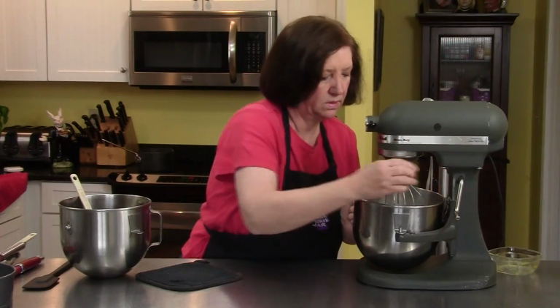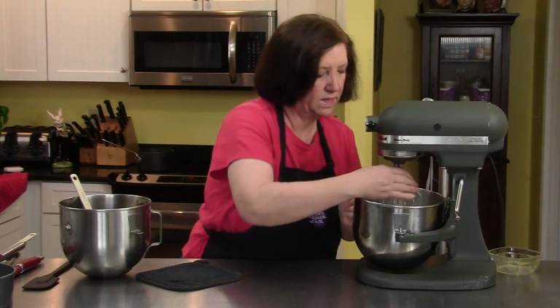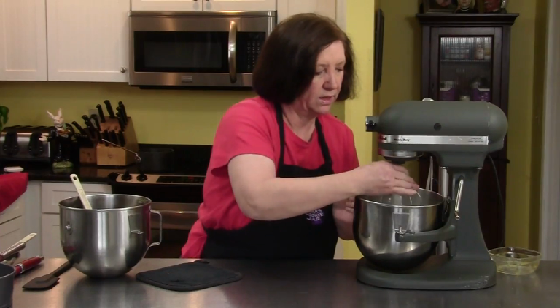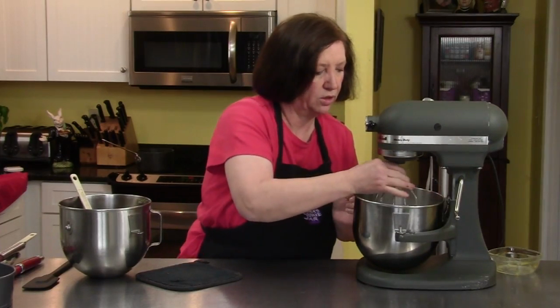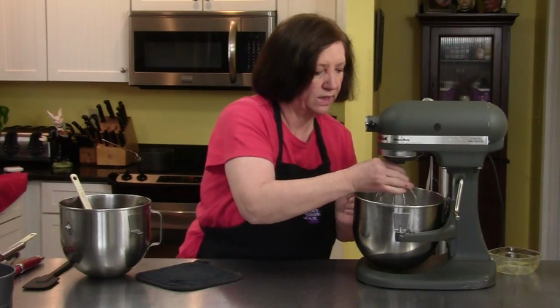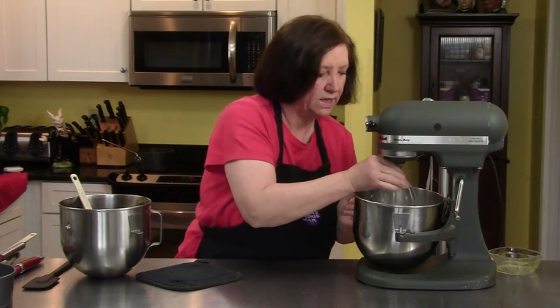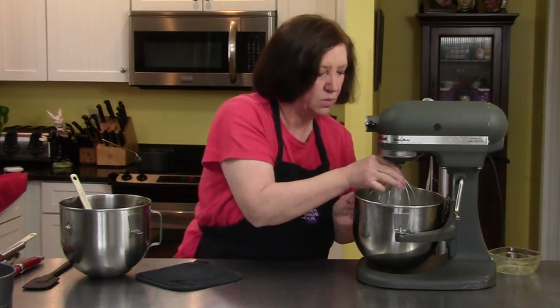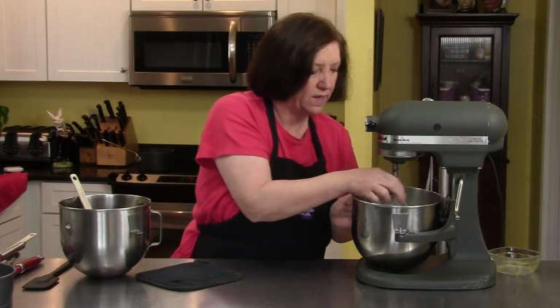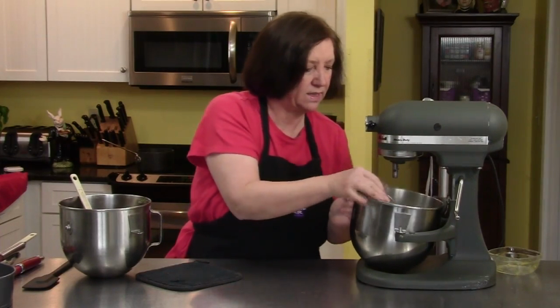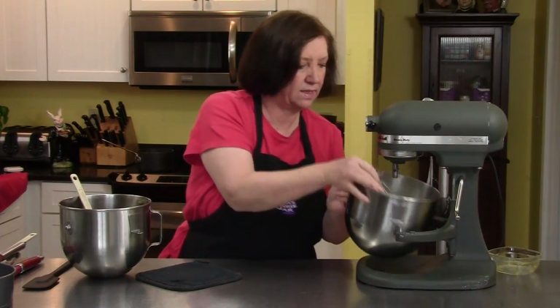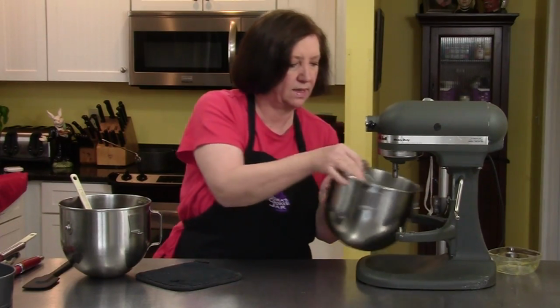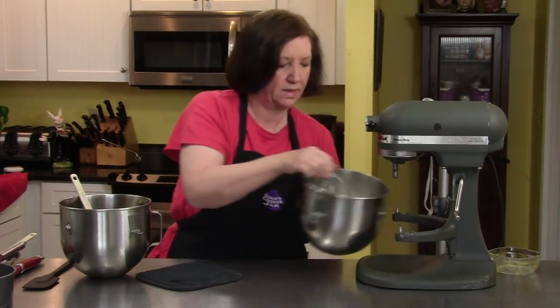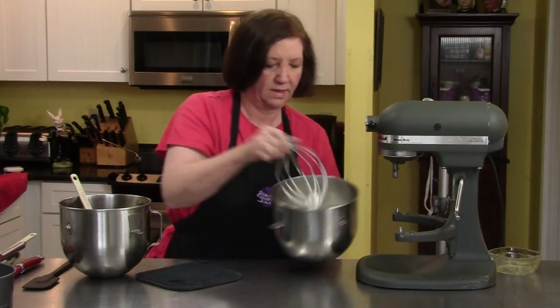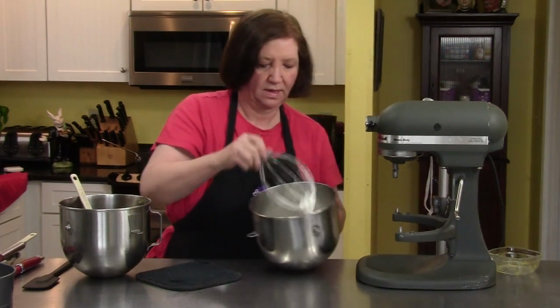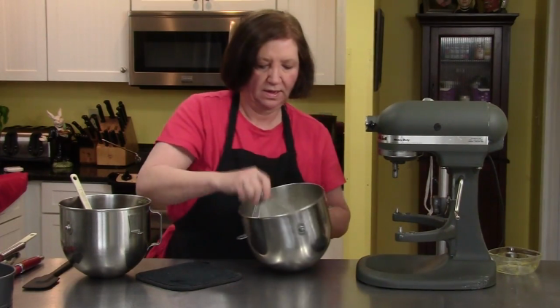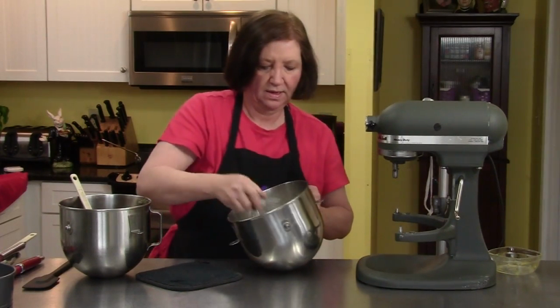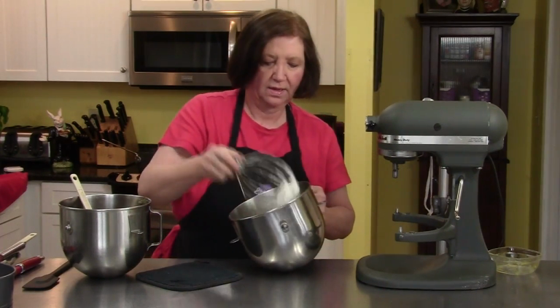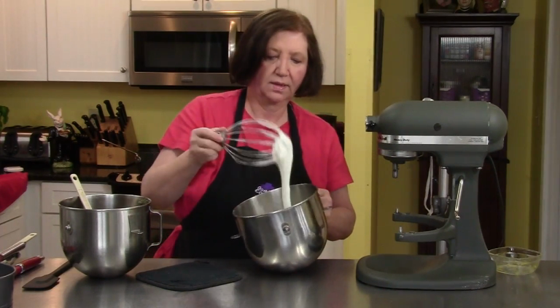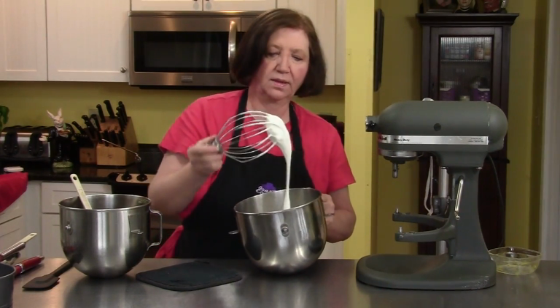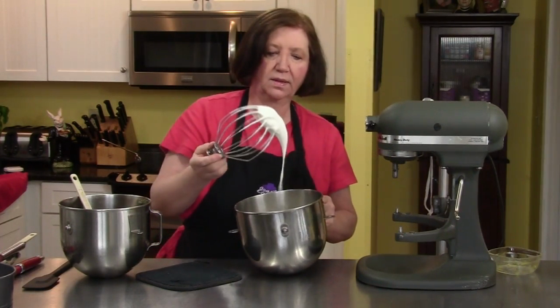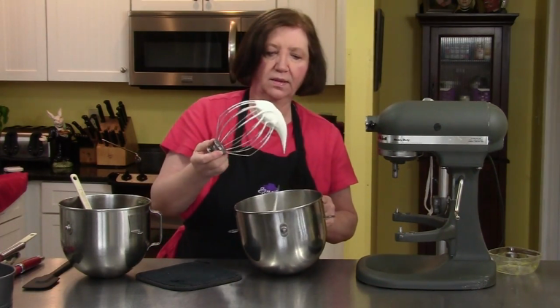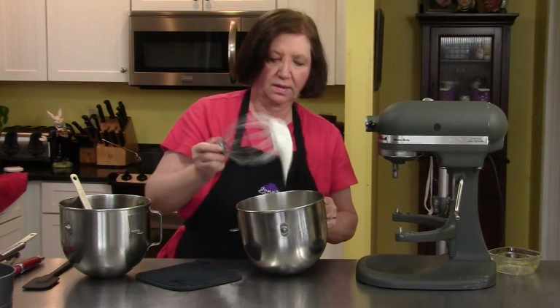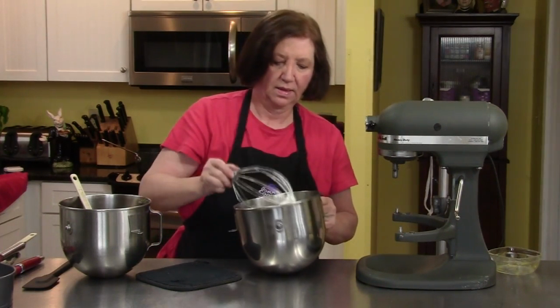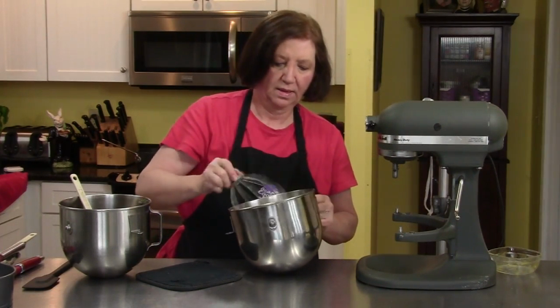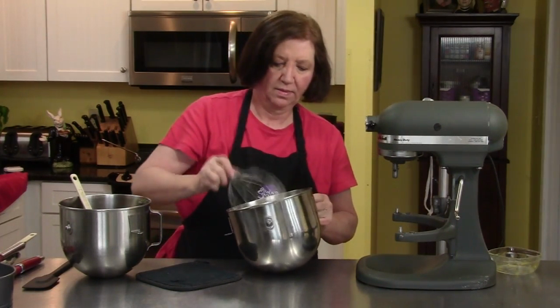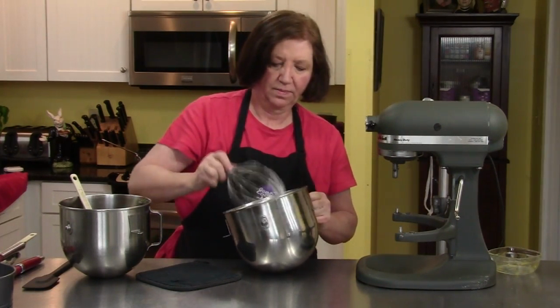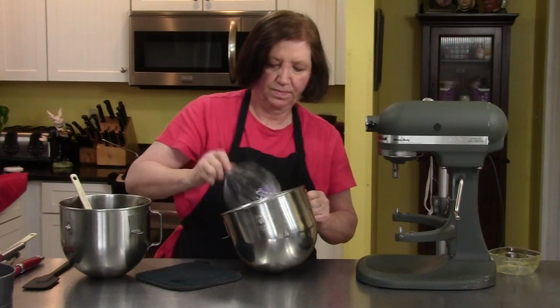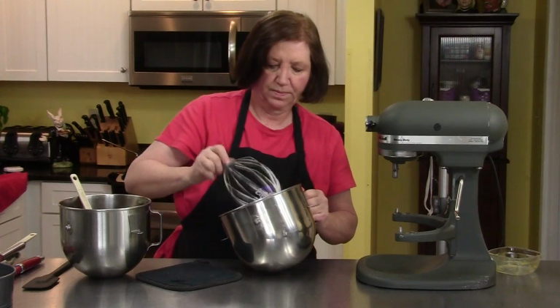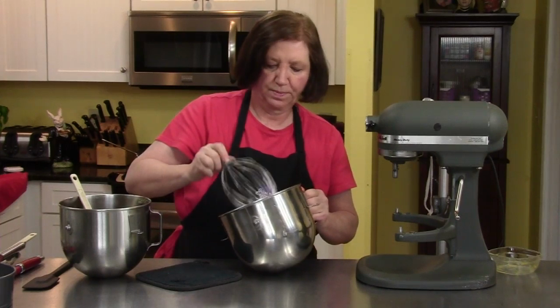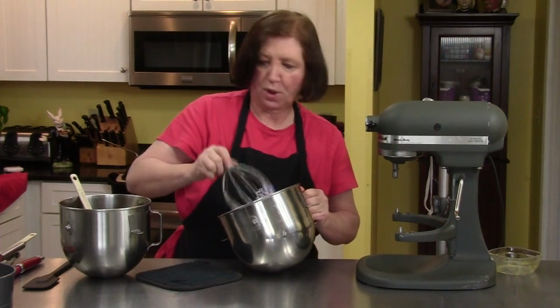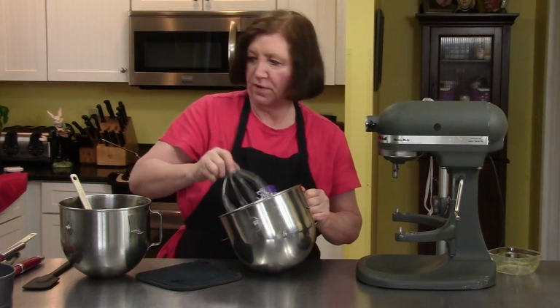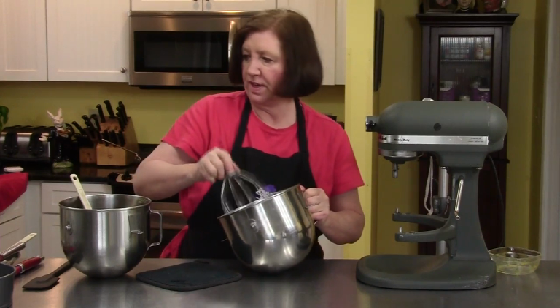Take a look at these egg whites. Perfect.